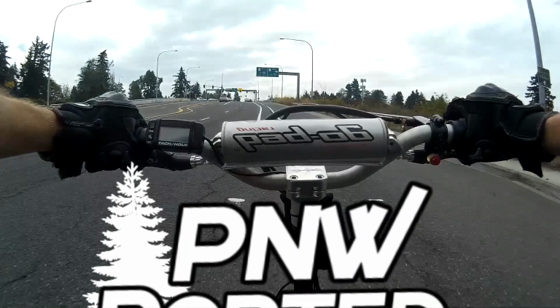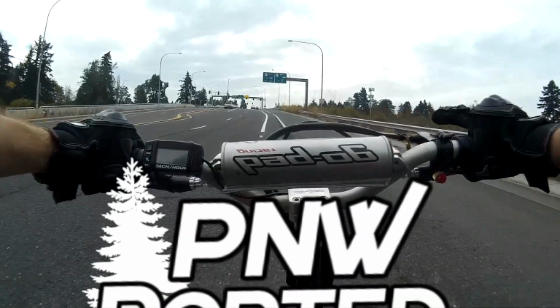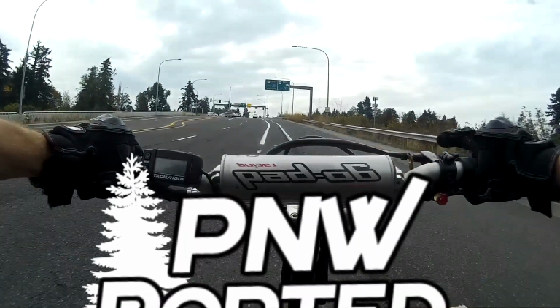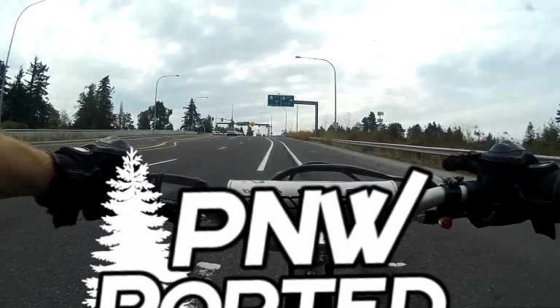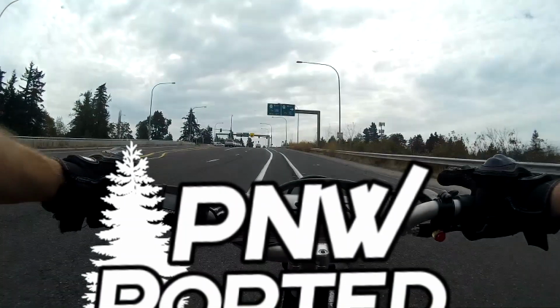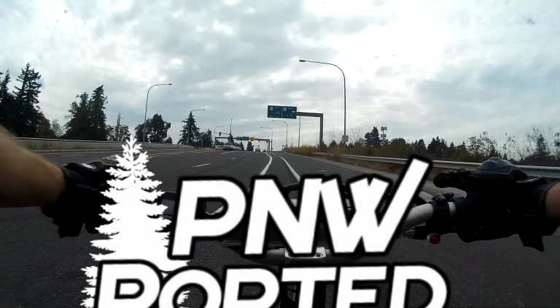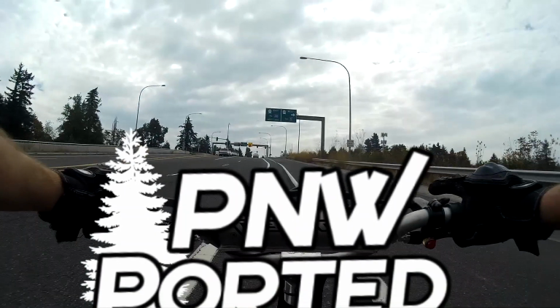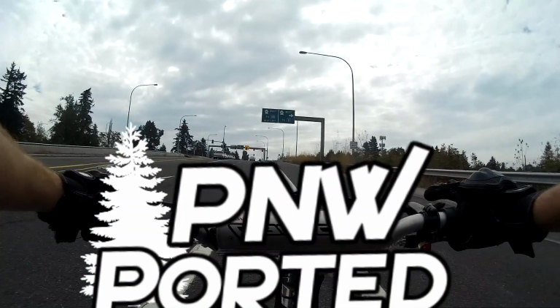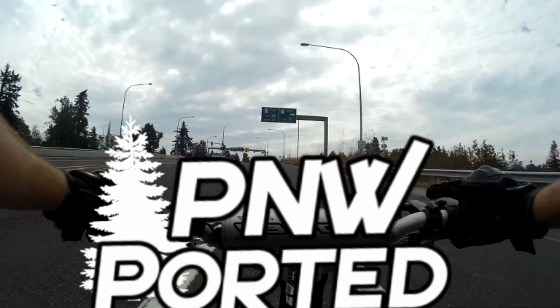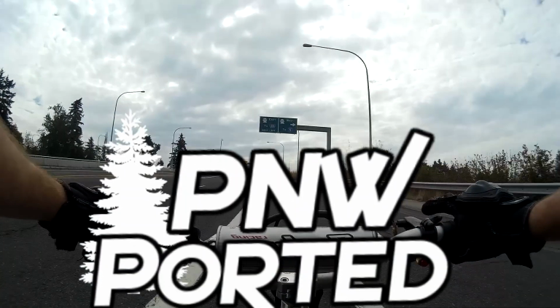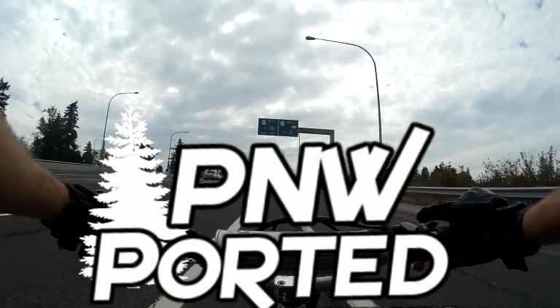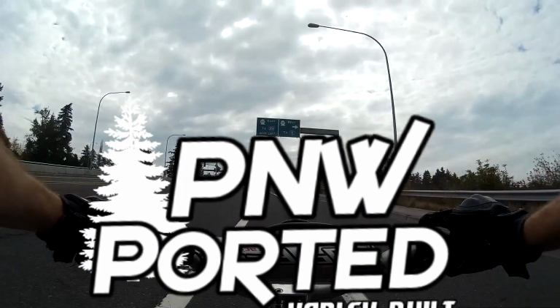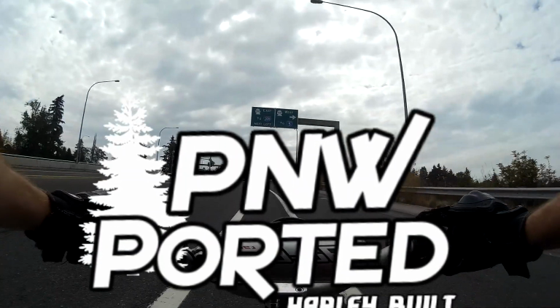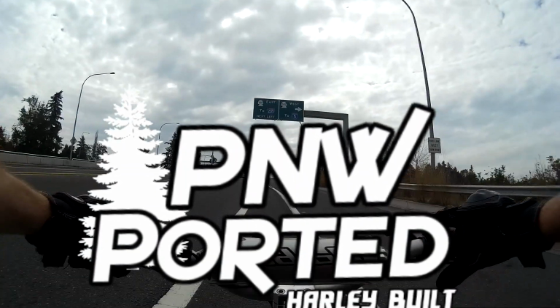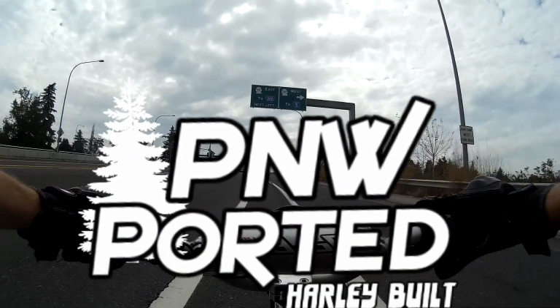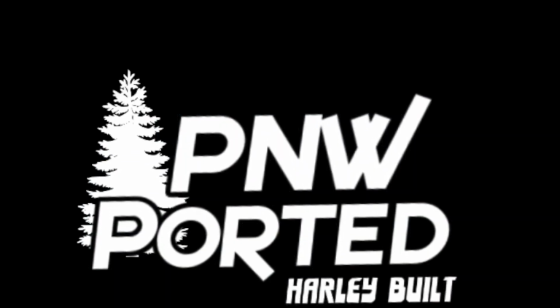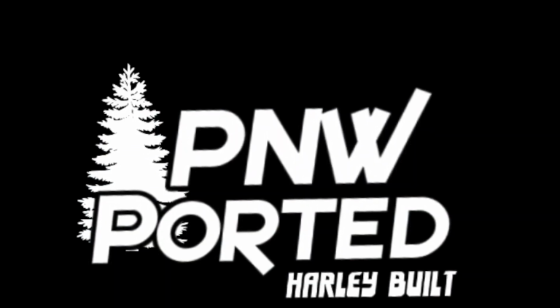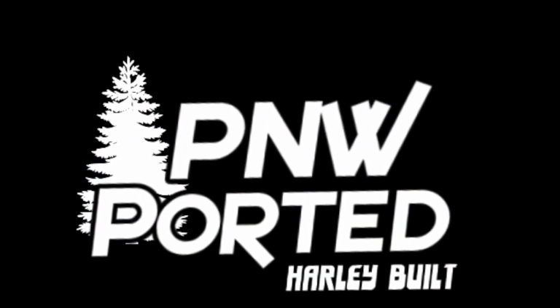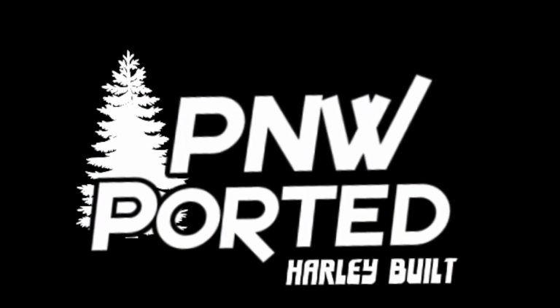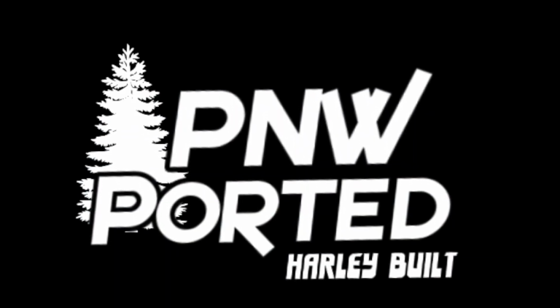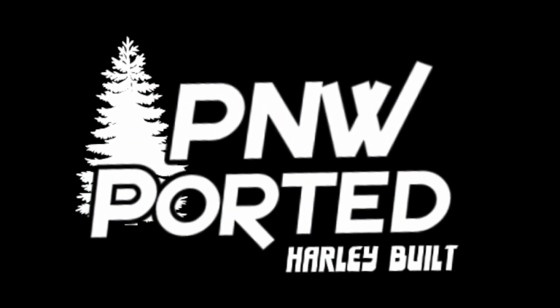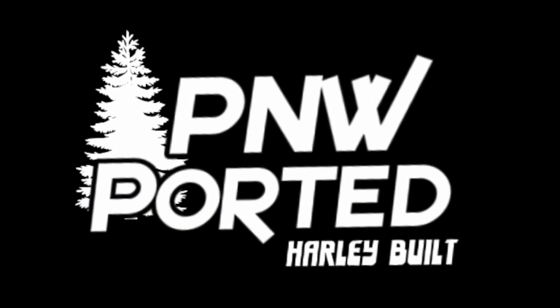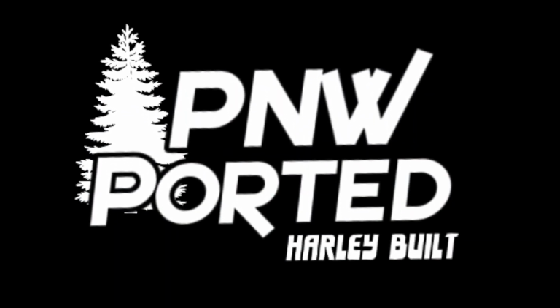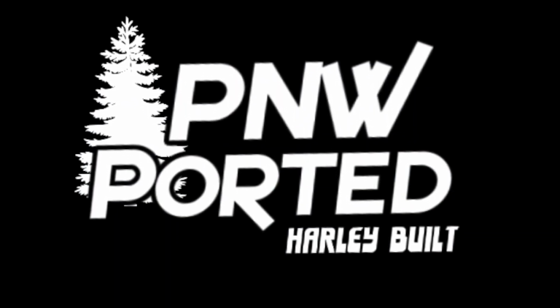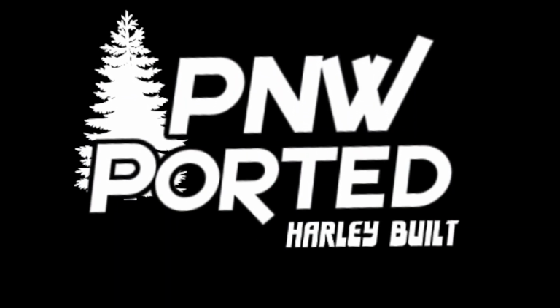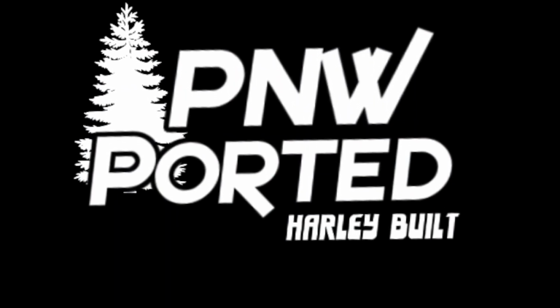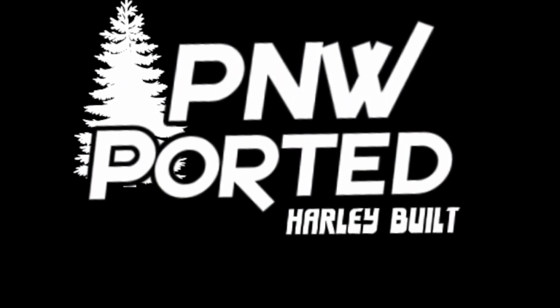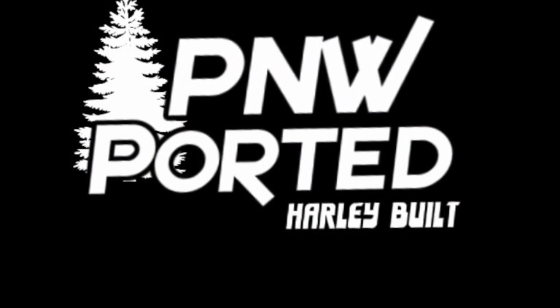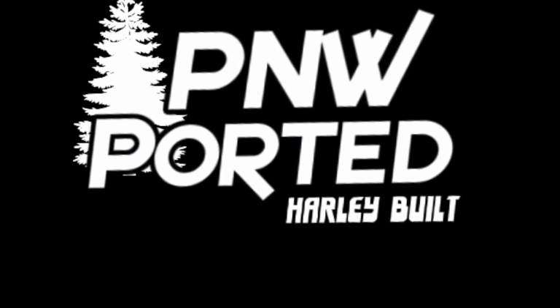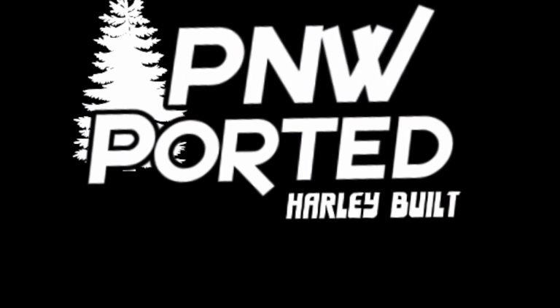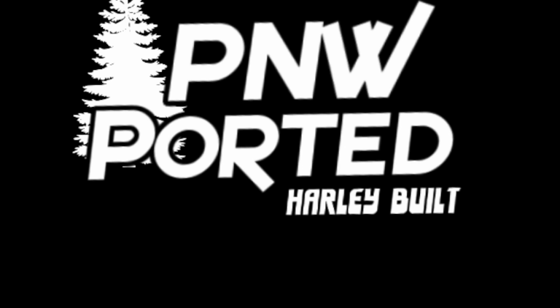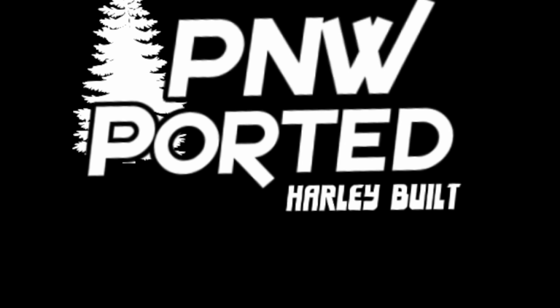Thank you guys for watching. We hope you enjoy. Keep an eye on my website for more products and new releases coming soon.